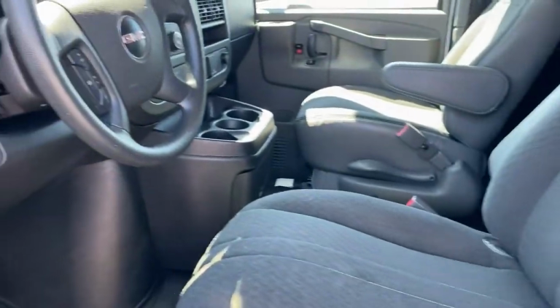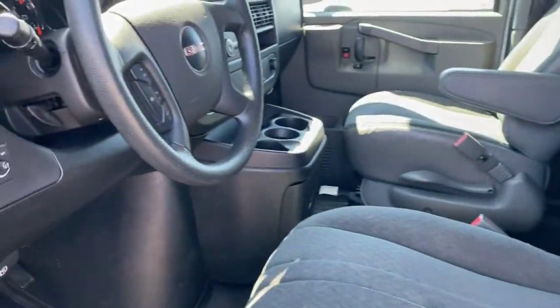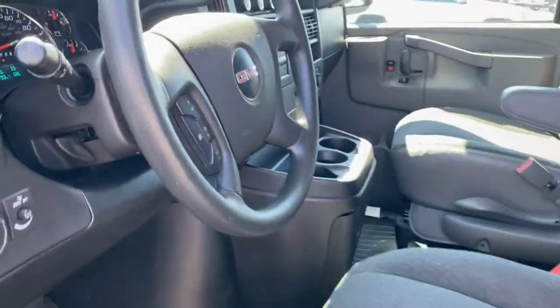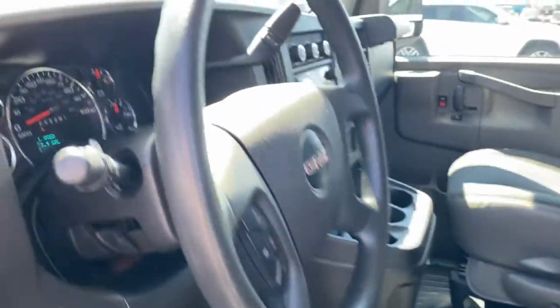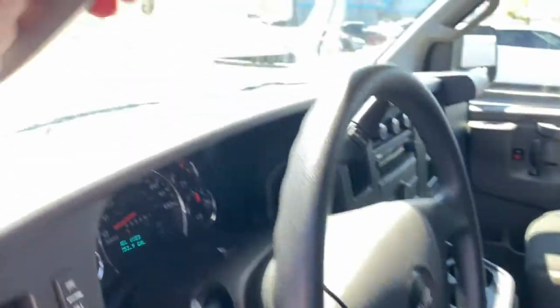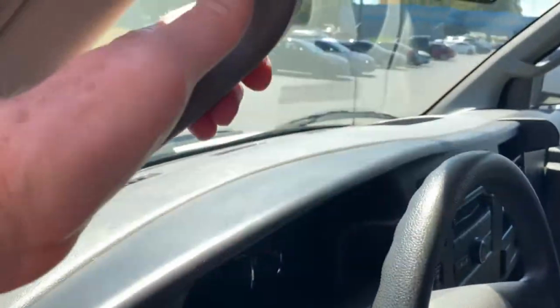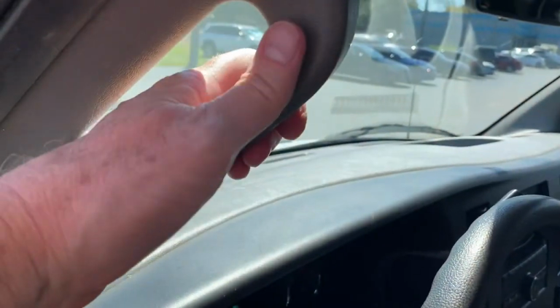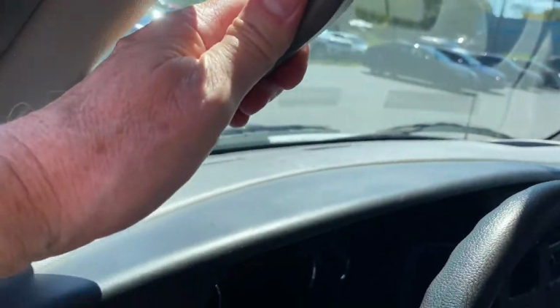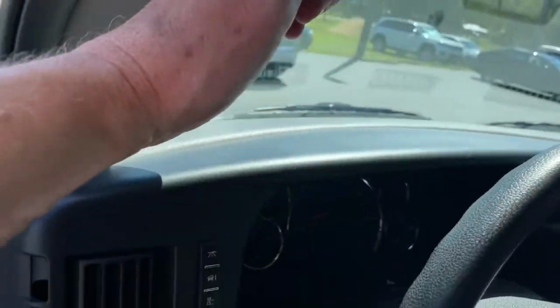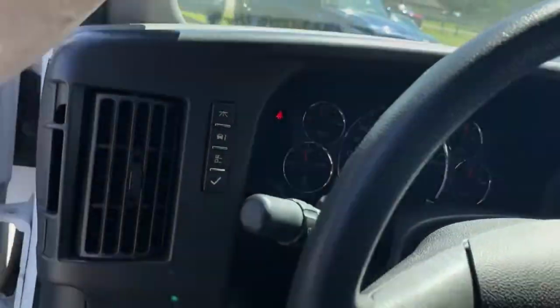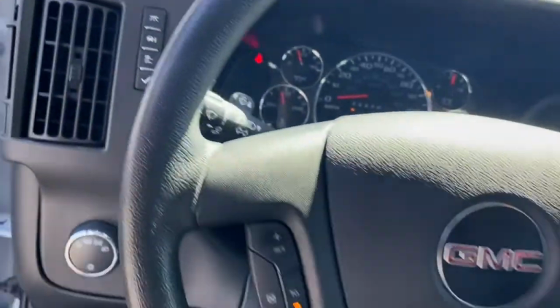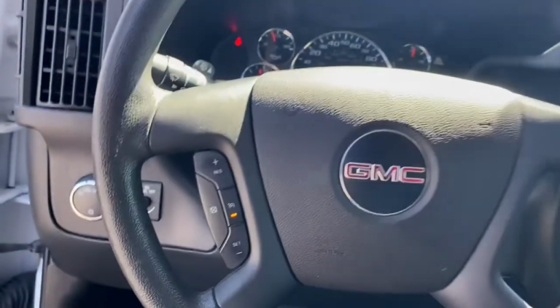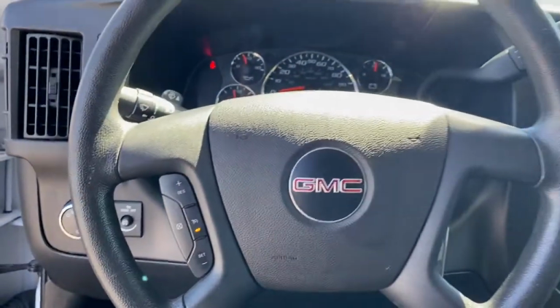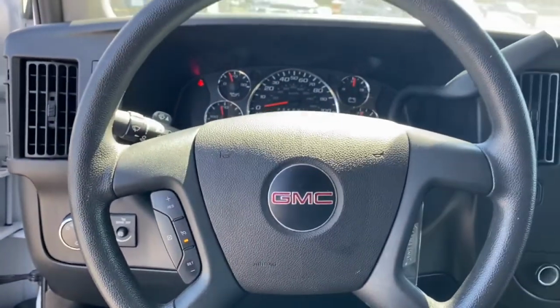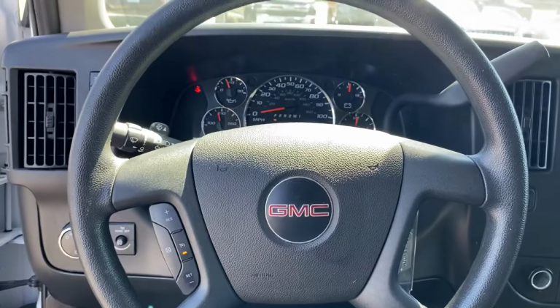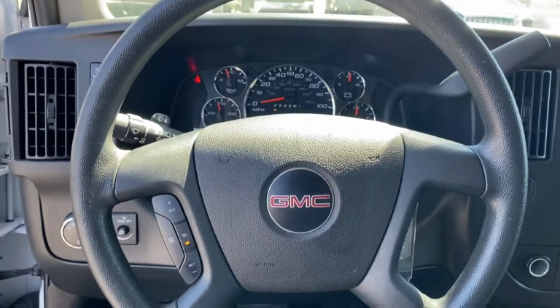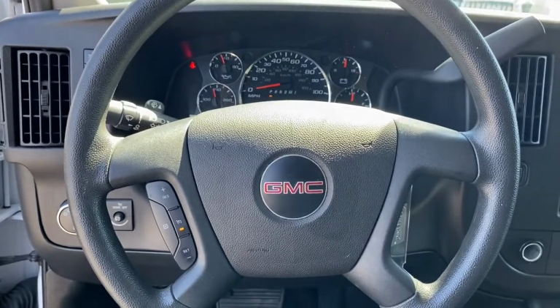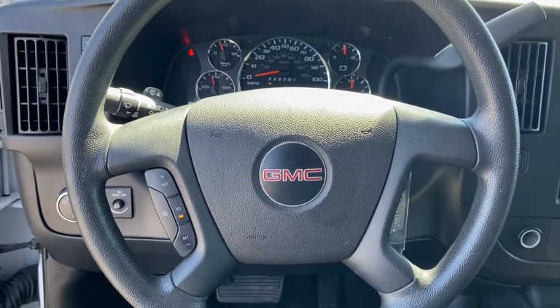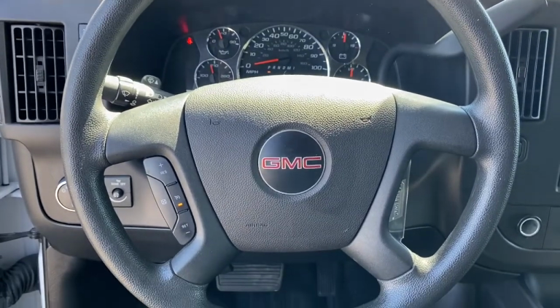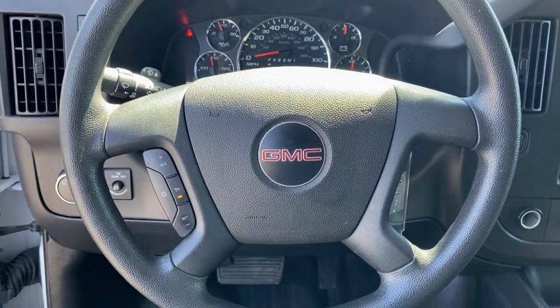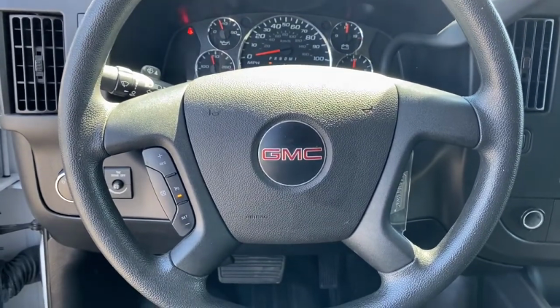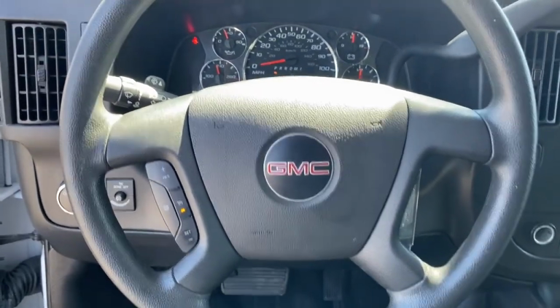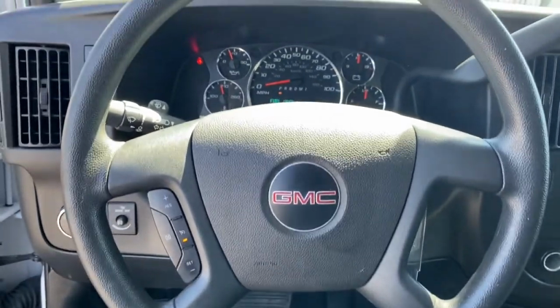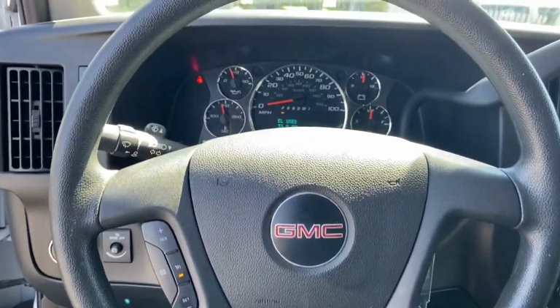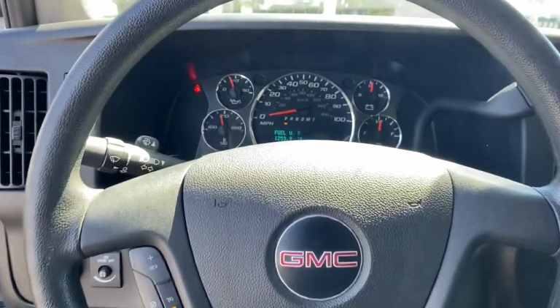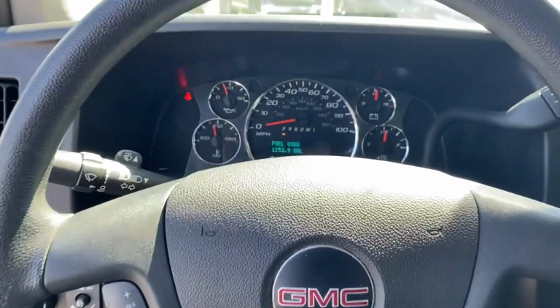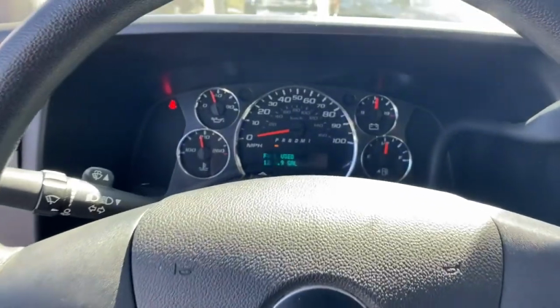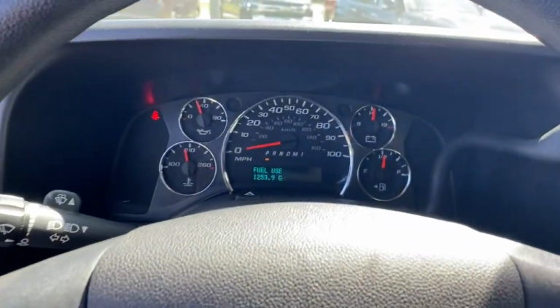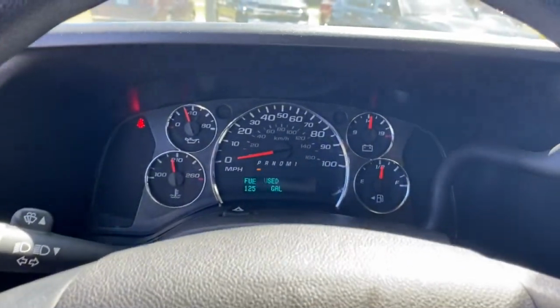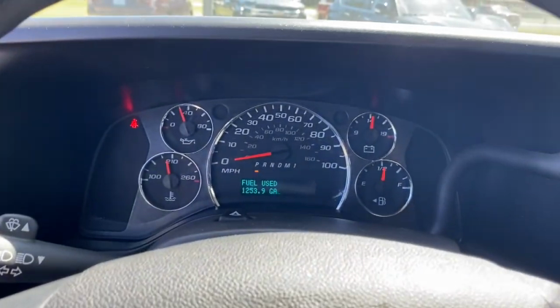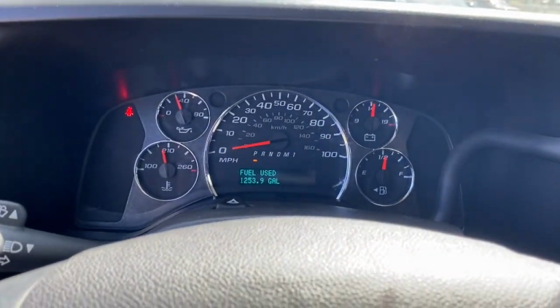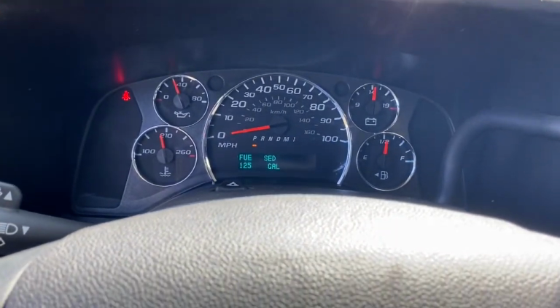Maximize efficiency in this reliable, economical Savanna. Come in for a test drive — our team will make it the best part of your day.